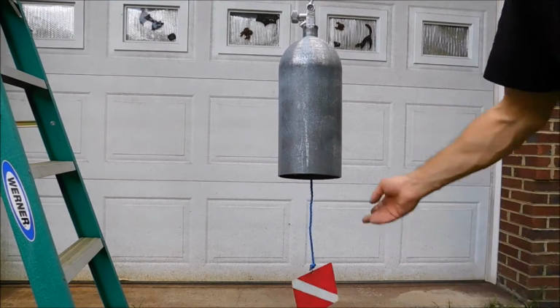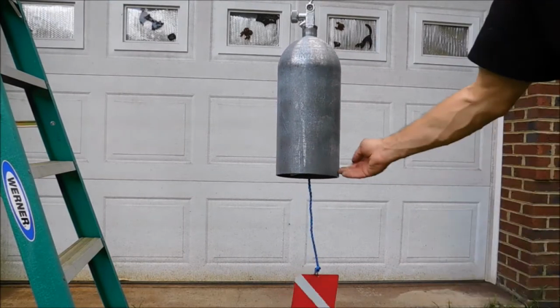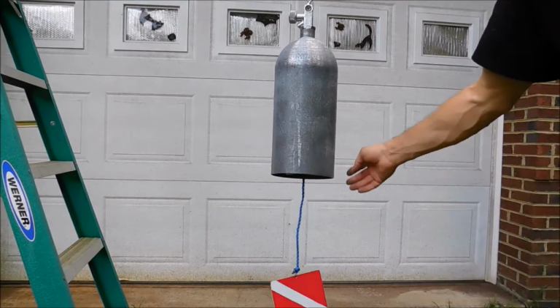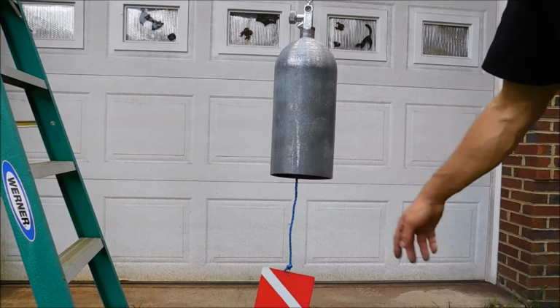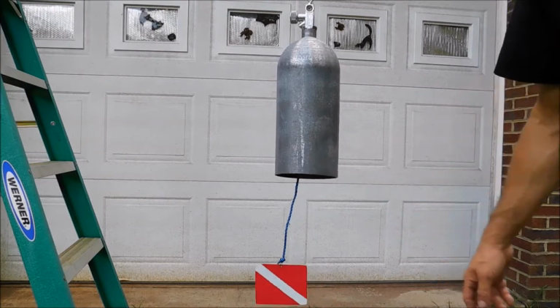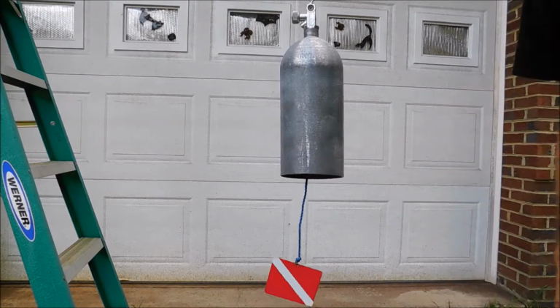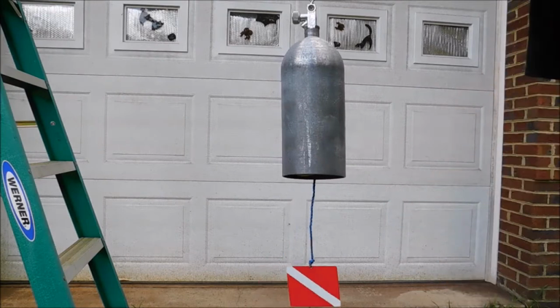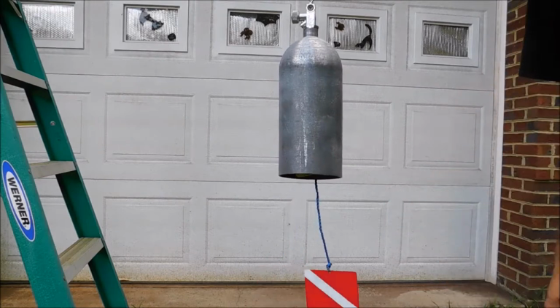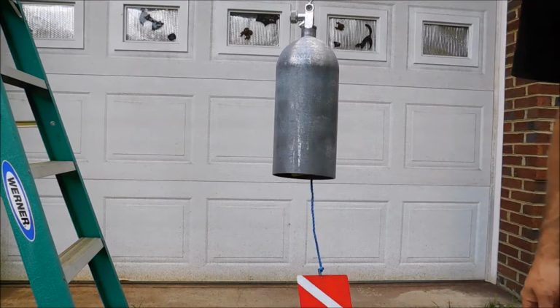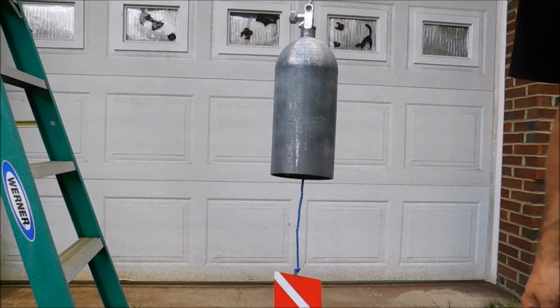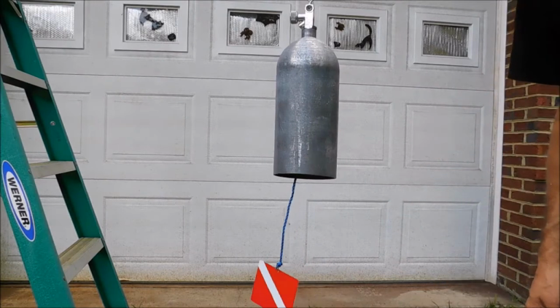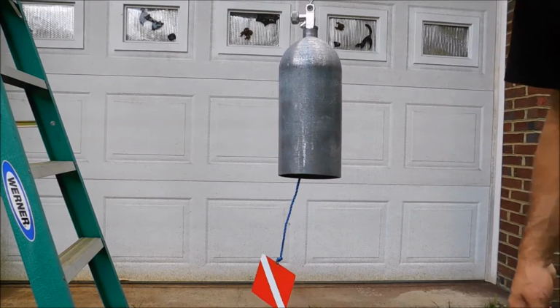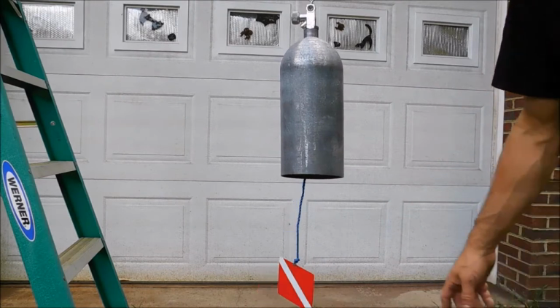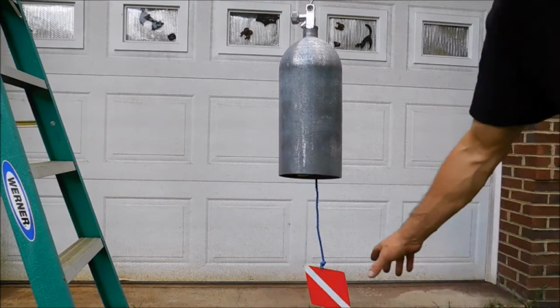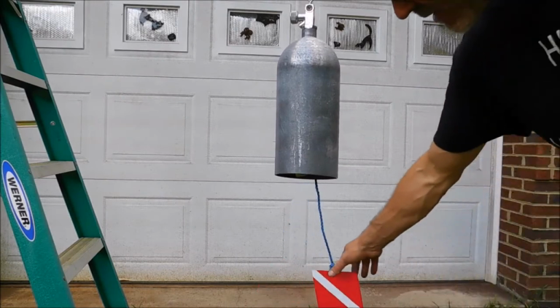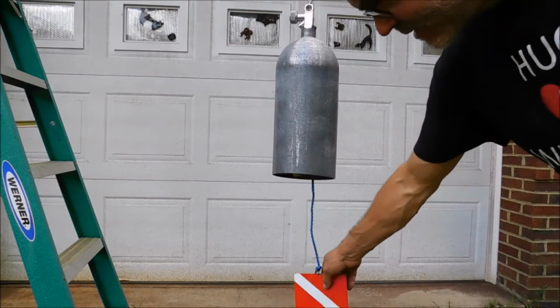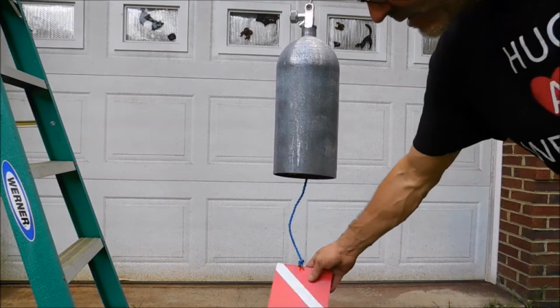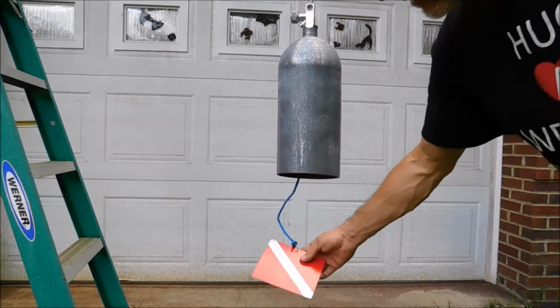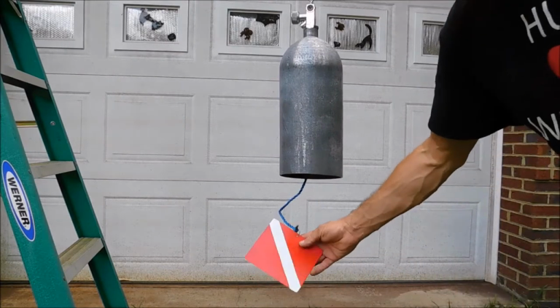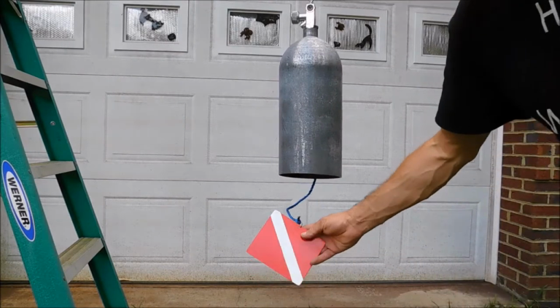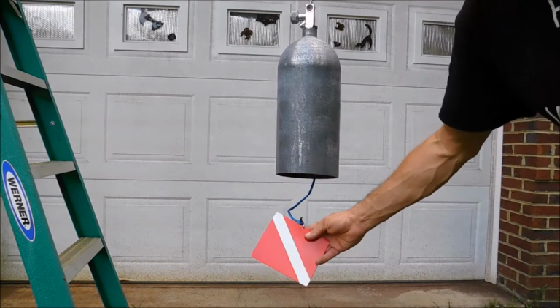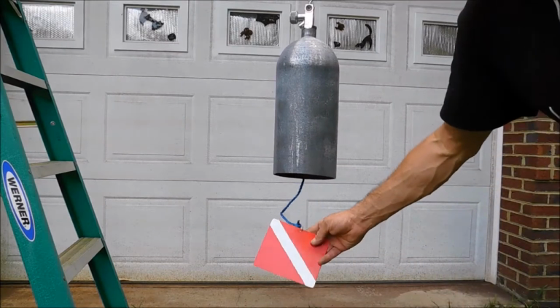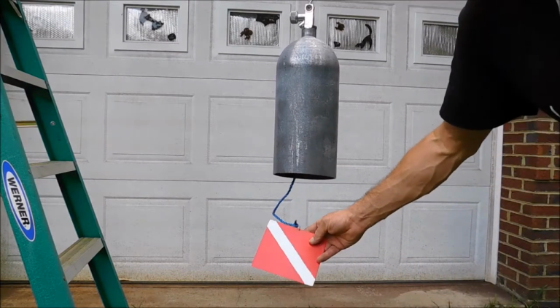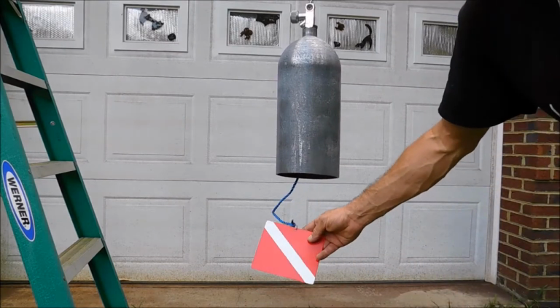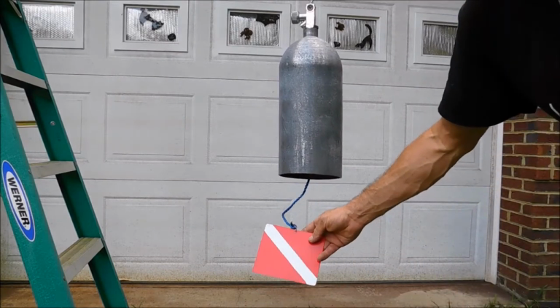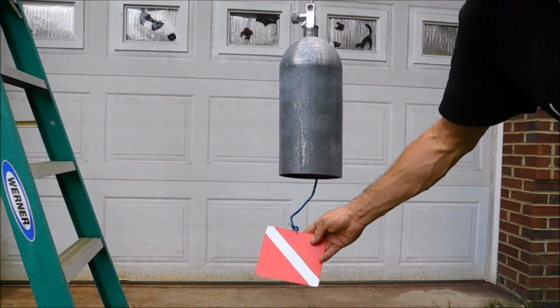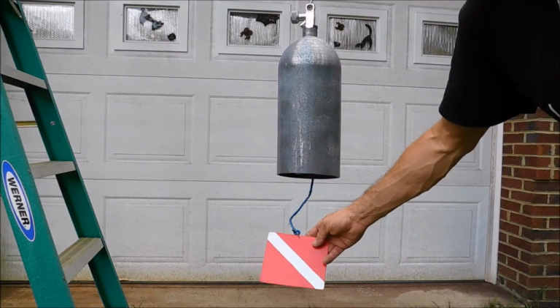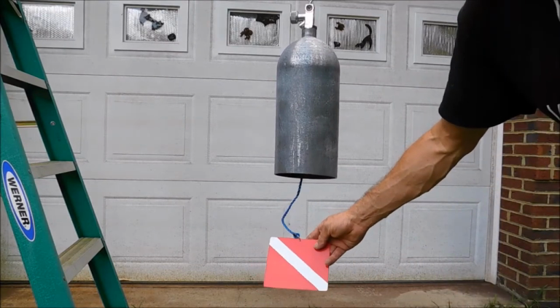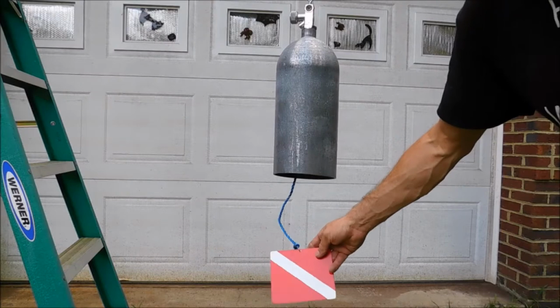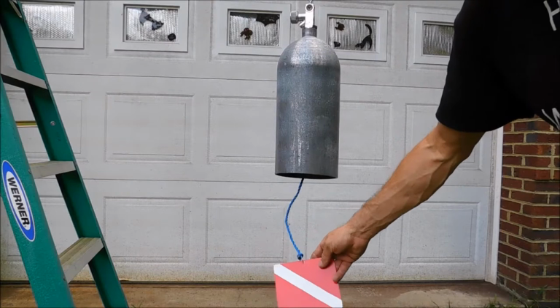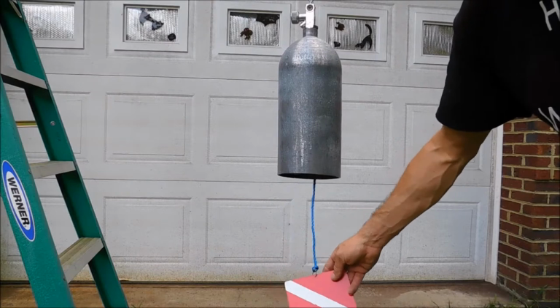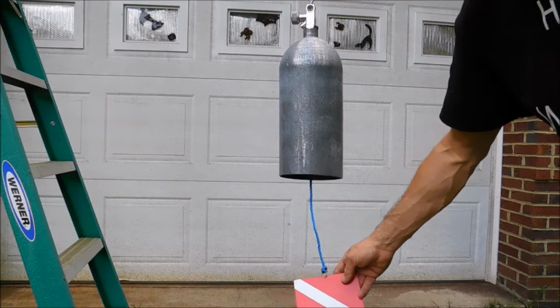With the size, thickness and diameter it has a real nice sound to it. Of course it has a dive flag on it as a wind catcher.